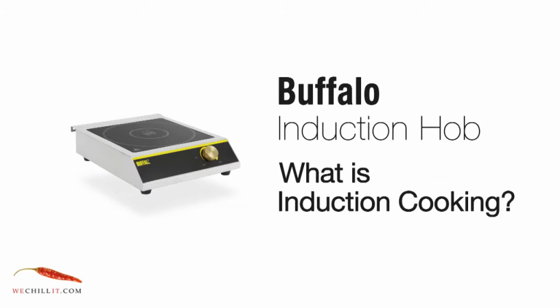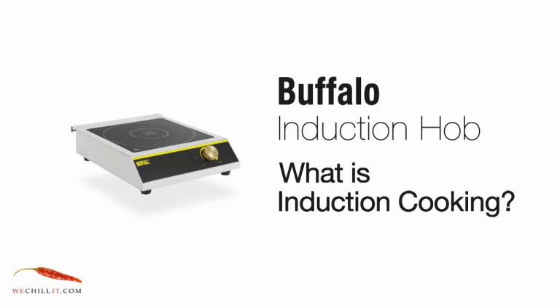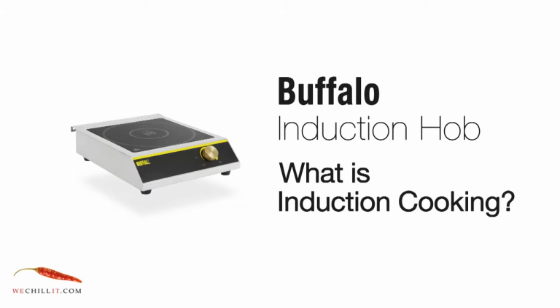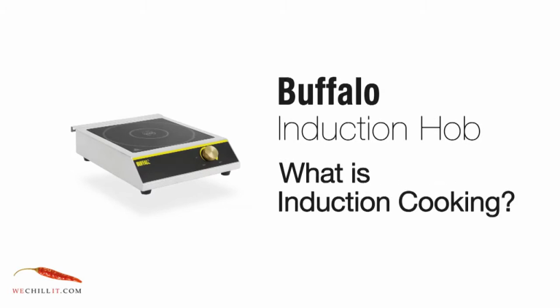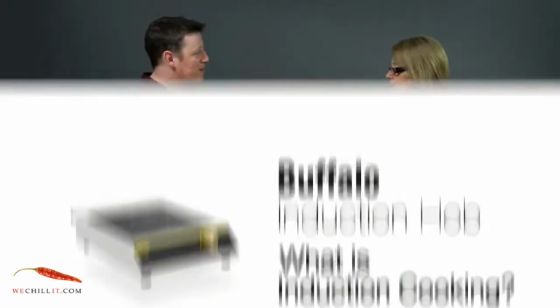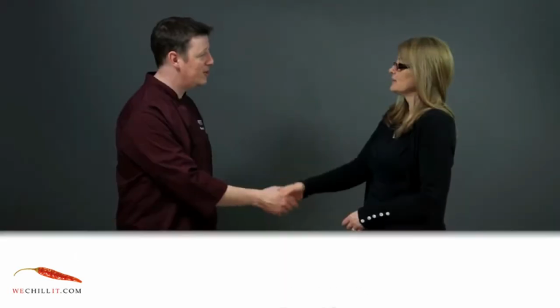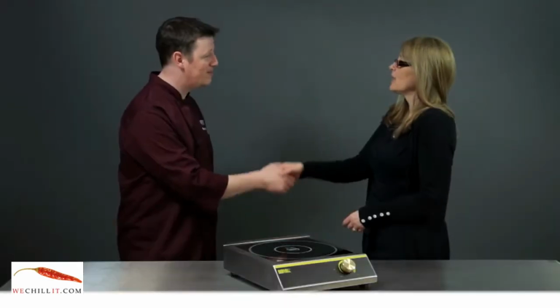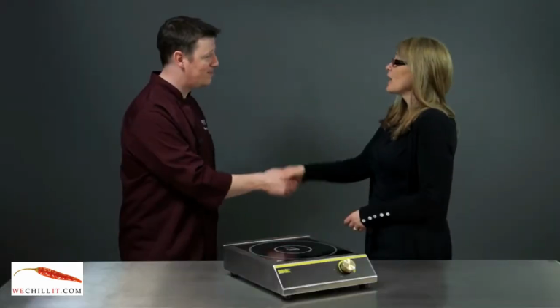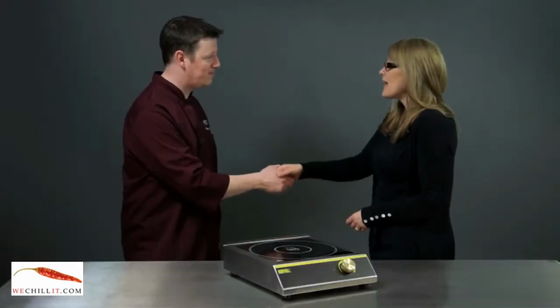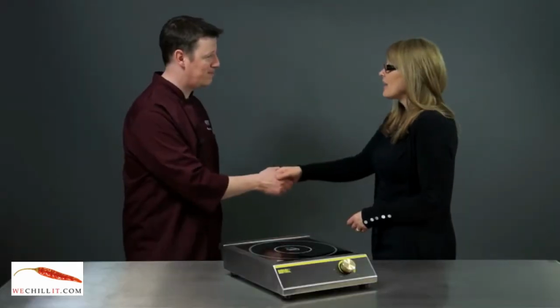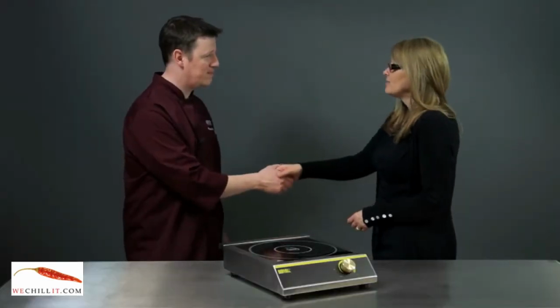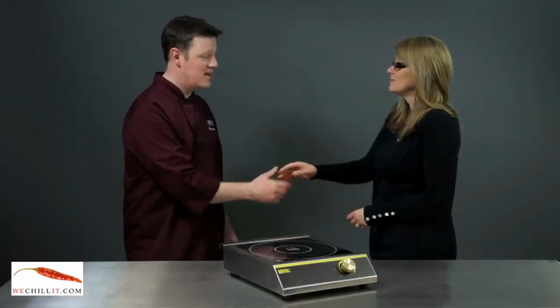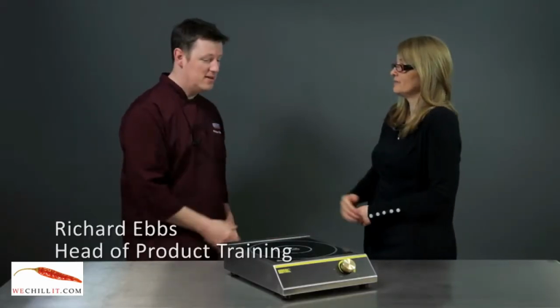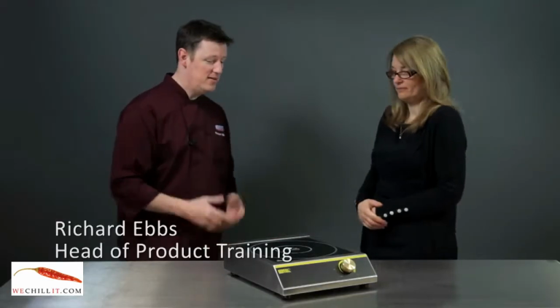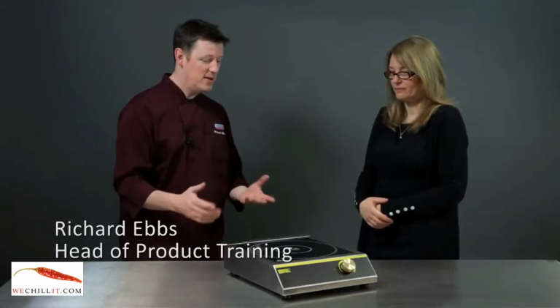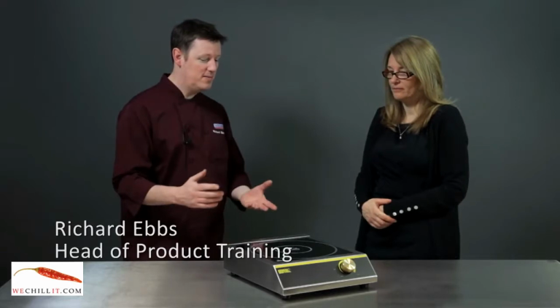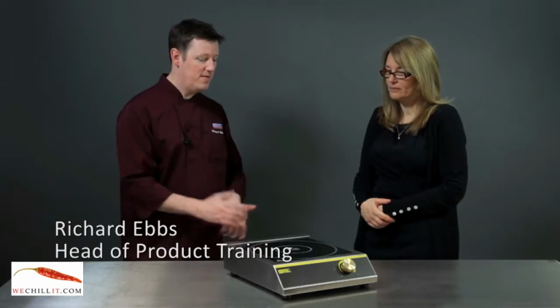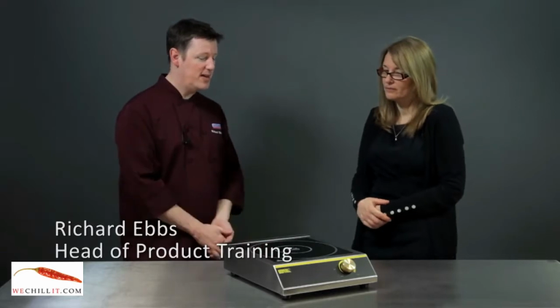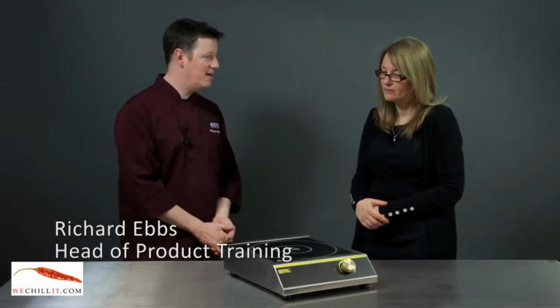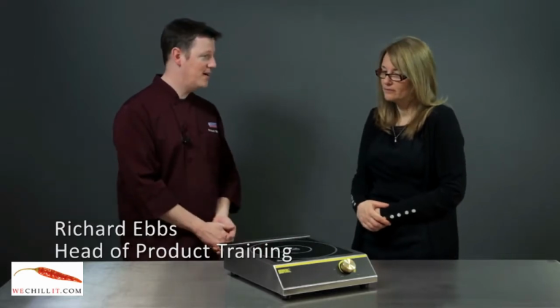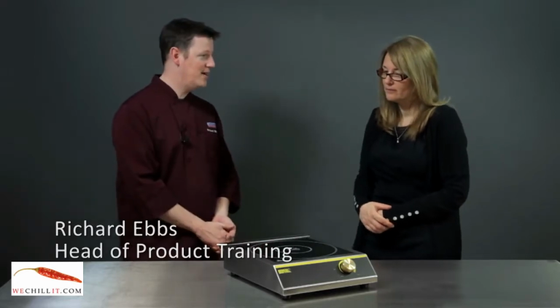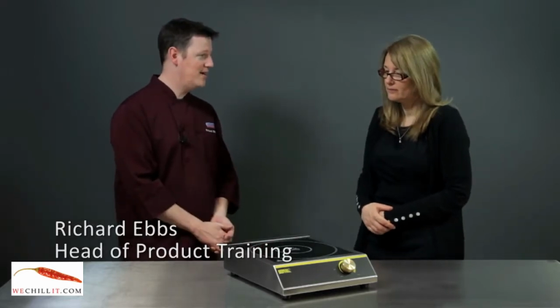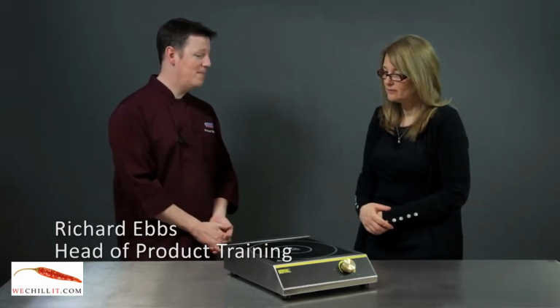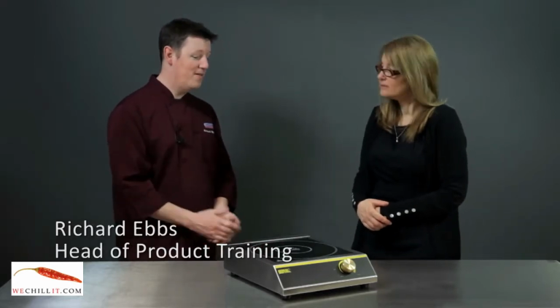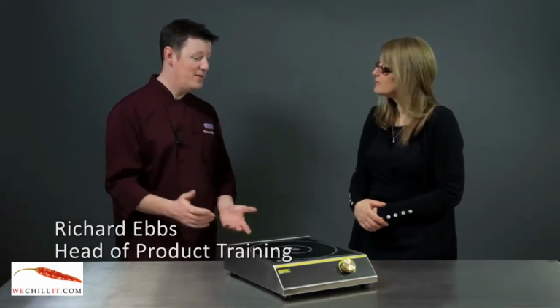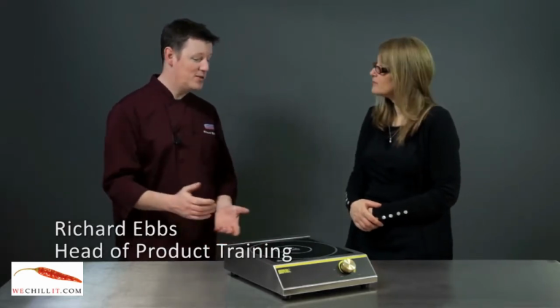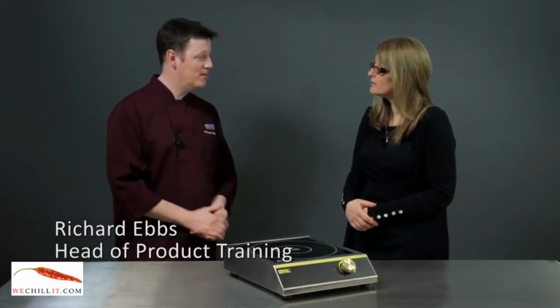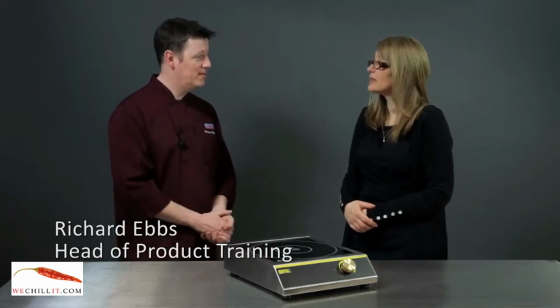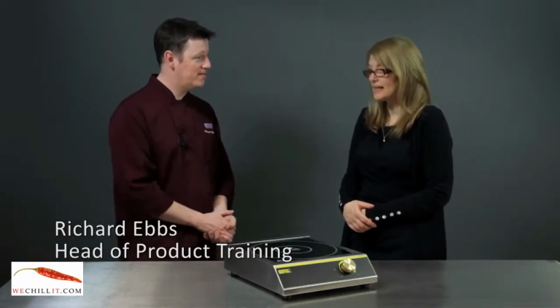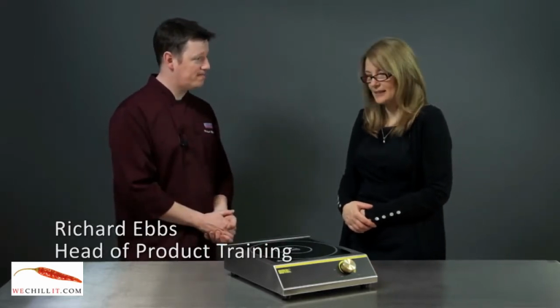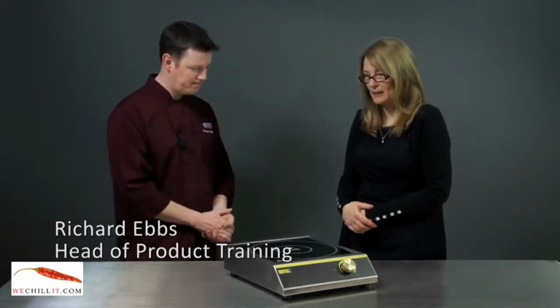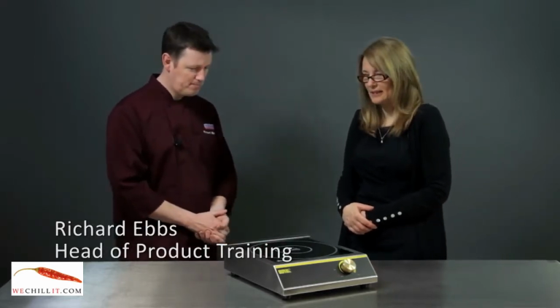Hi, nice to meet you, I'm Richard. I'm Heather. So you've come to find out about the Buffalo Induction Hub? Yes, please.